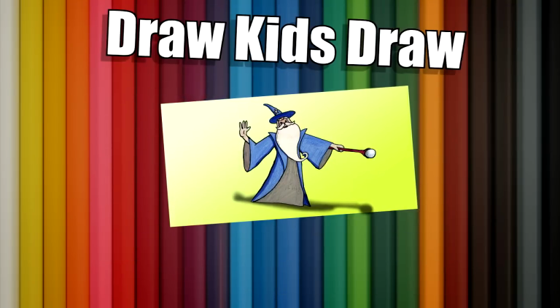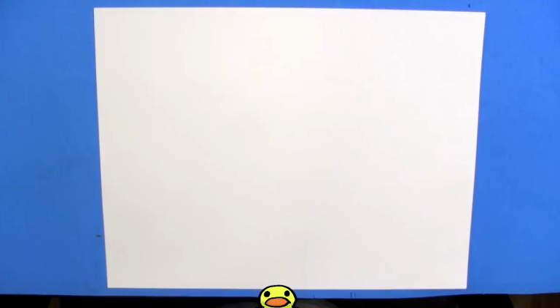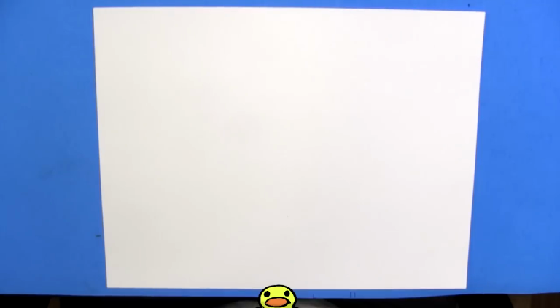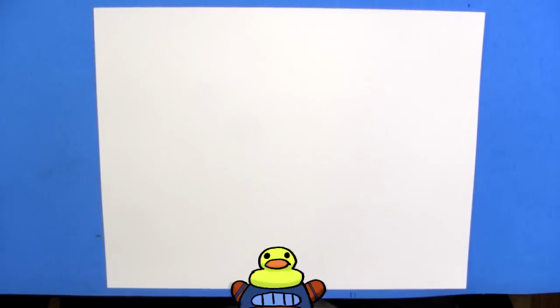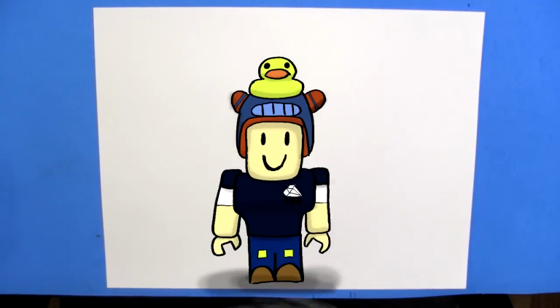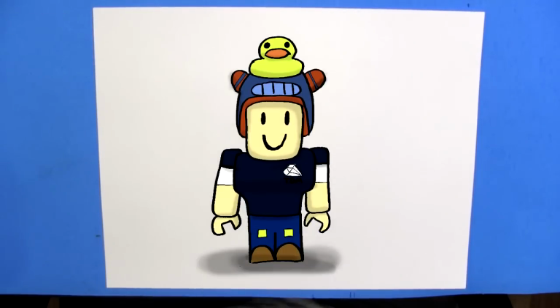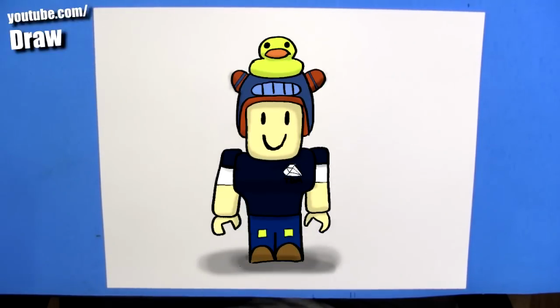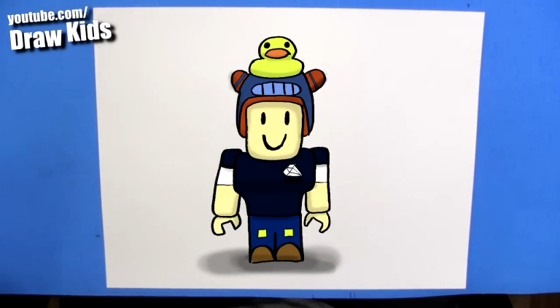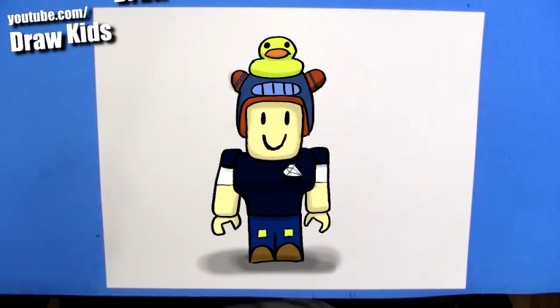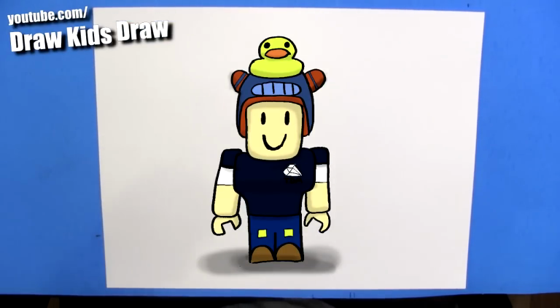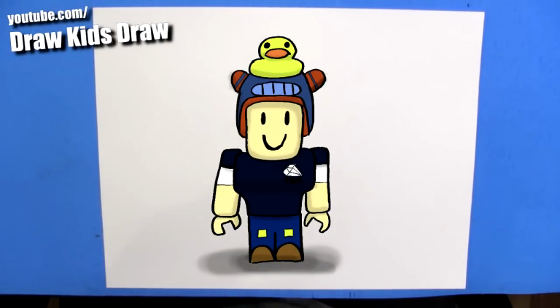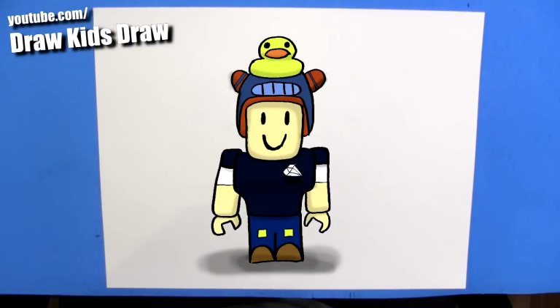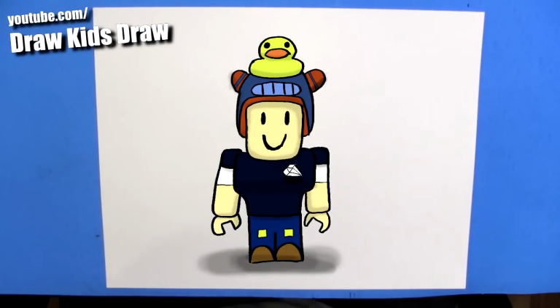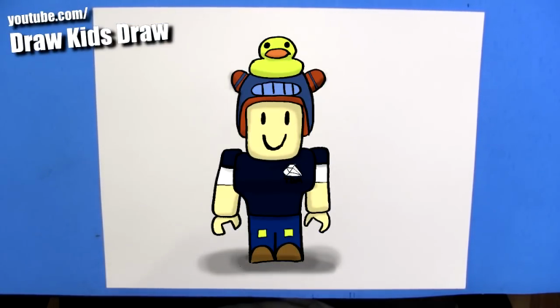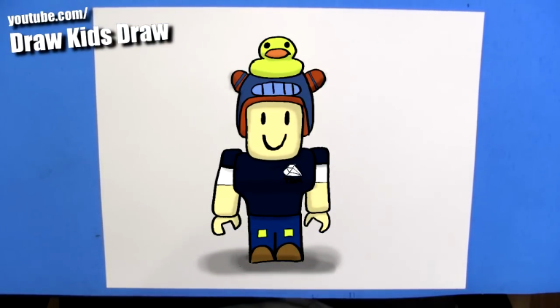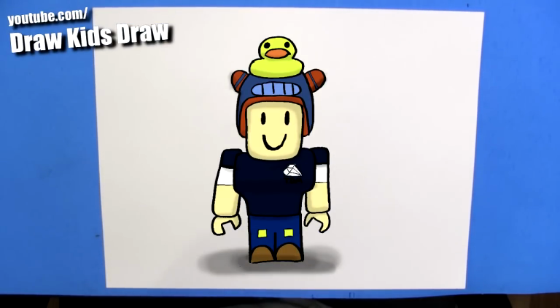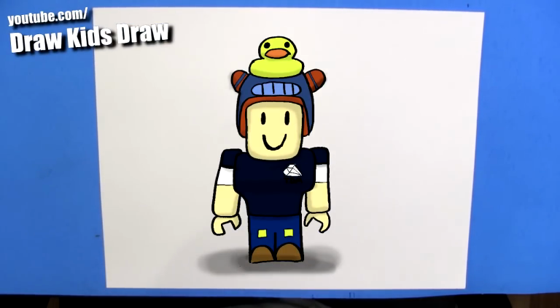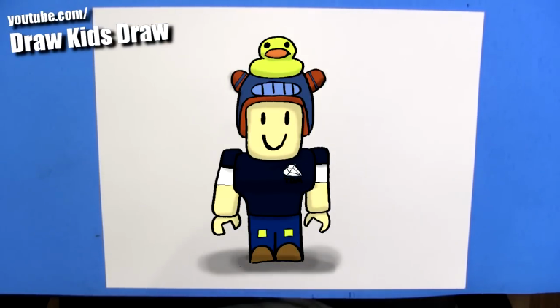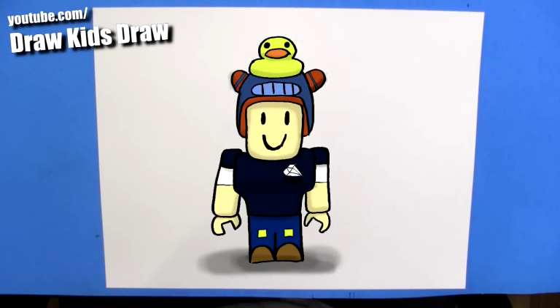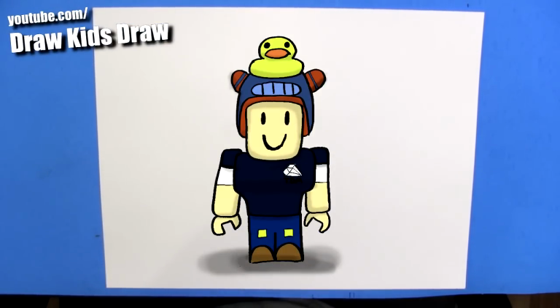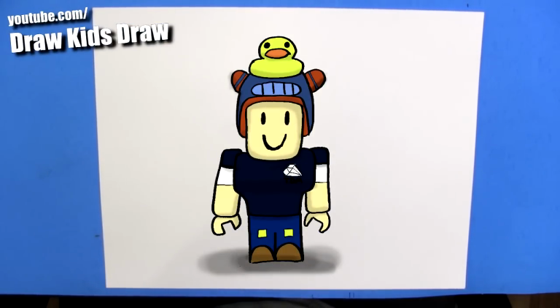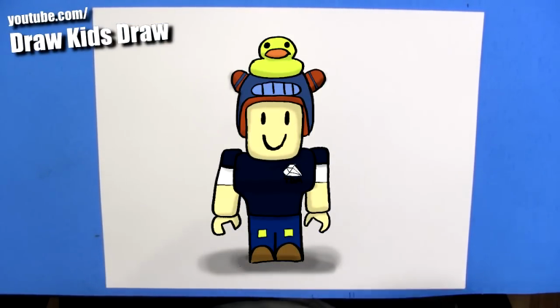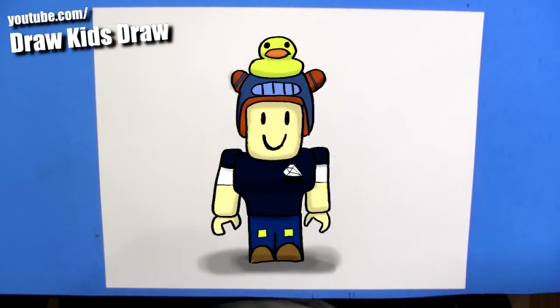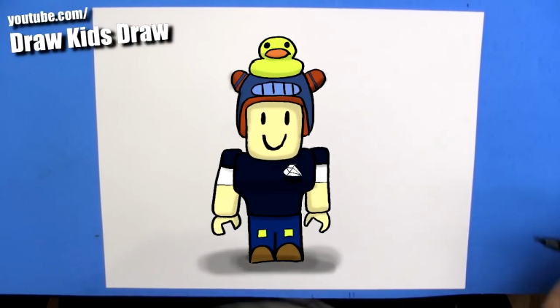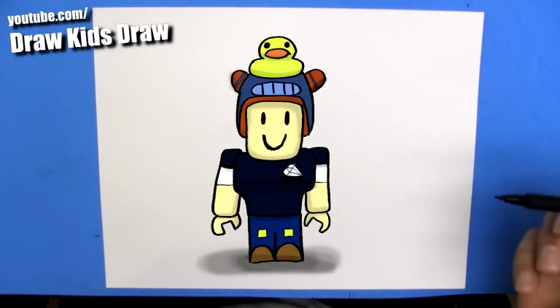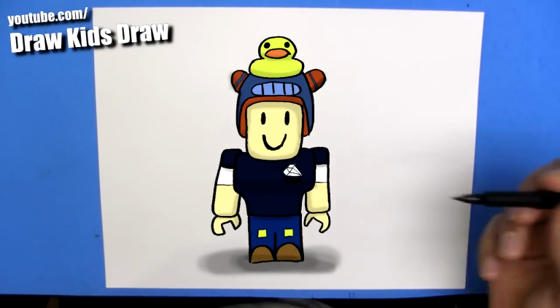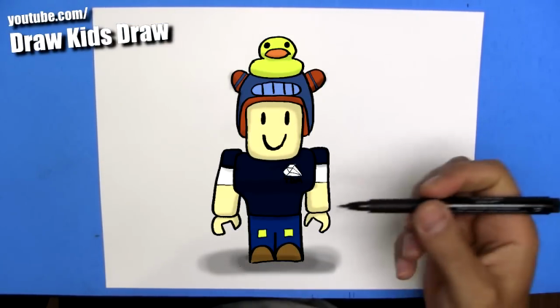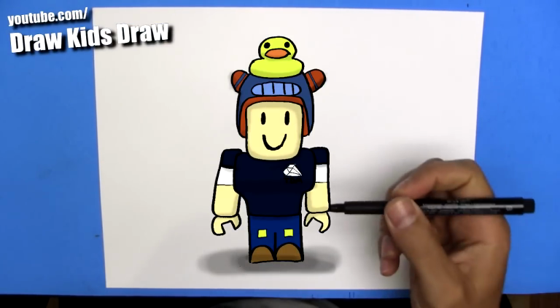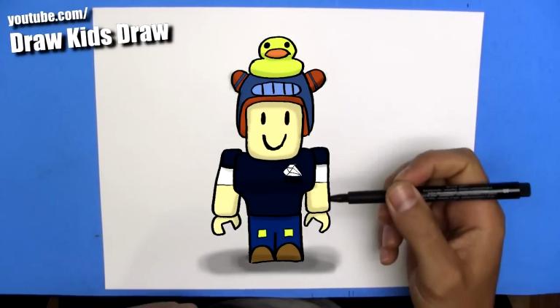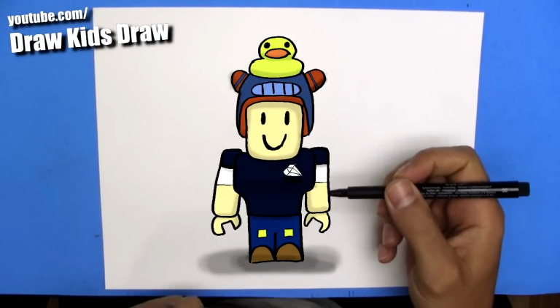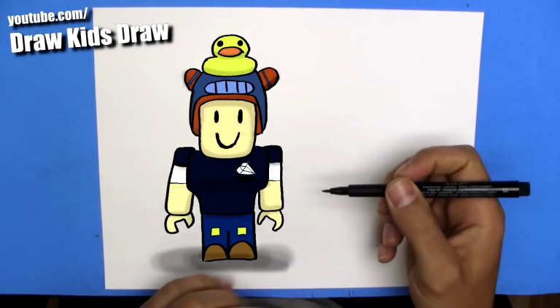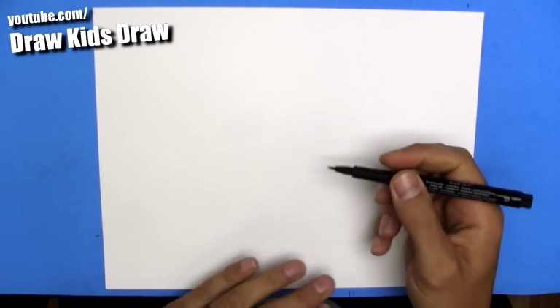Hey, welcome to Draw Kids Draw, and today I'm going to show you how to draw DanTDM's Roblox skin.